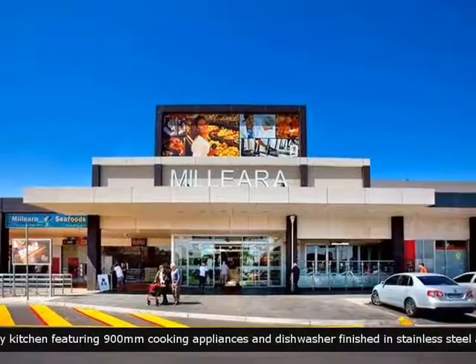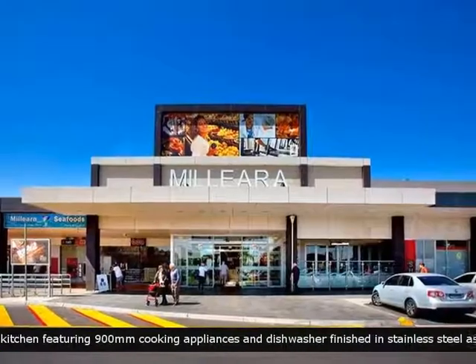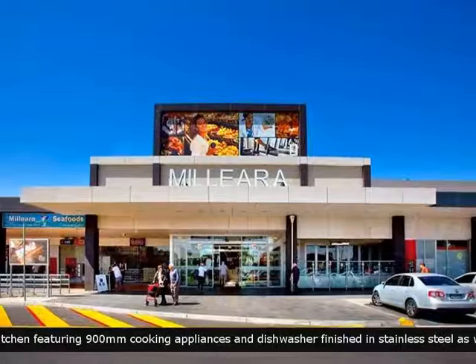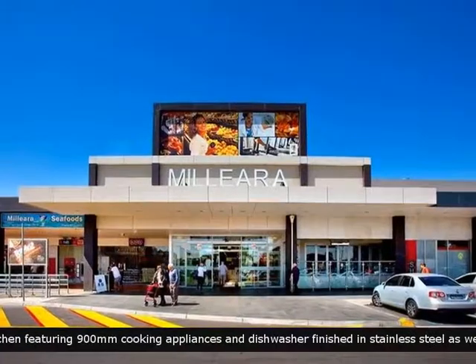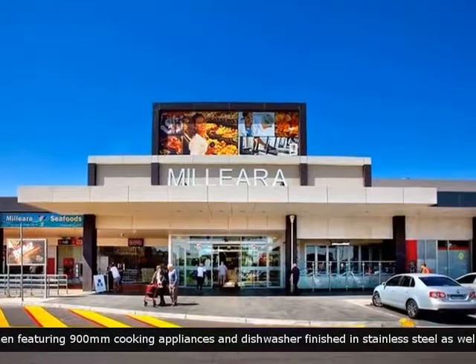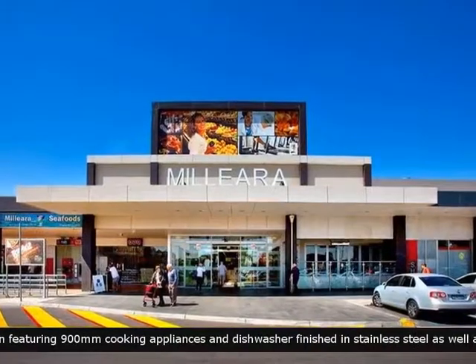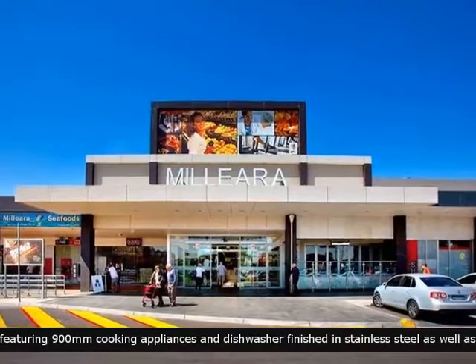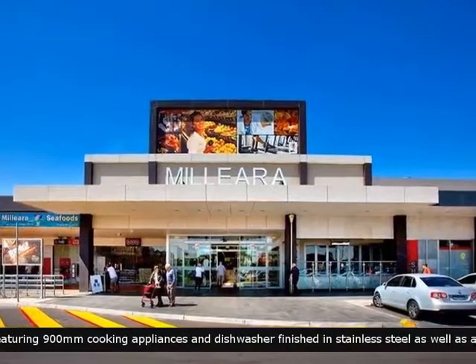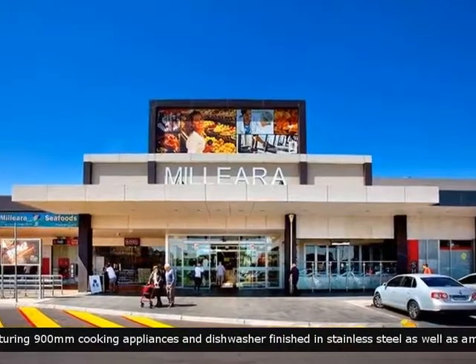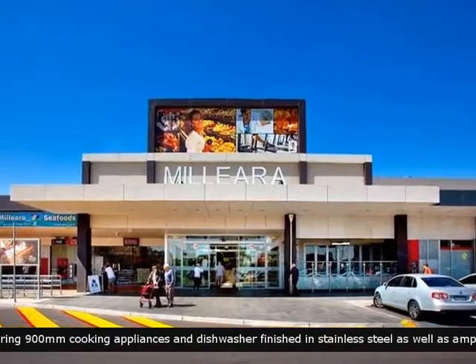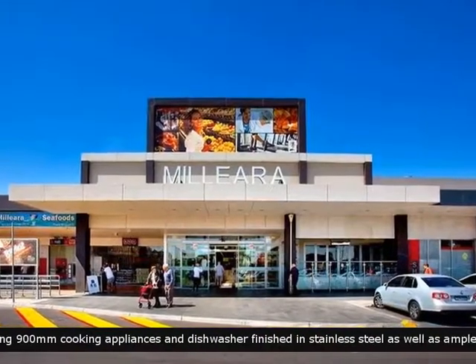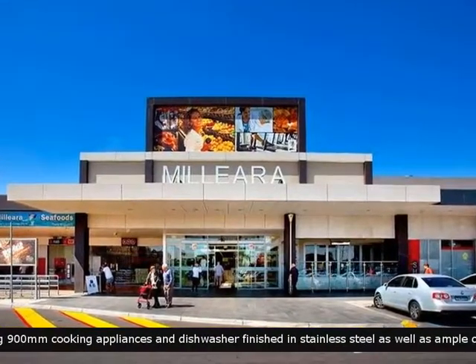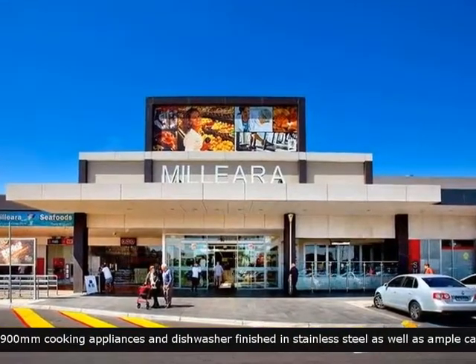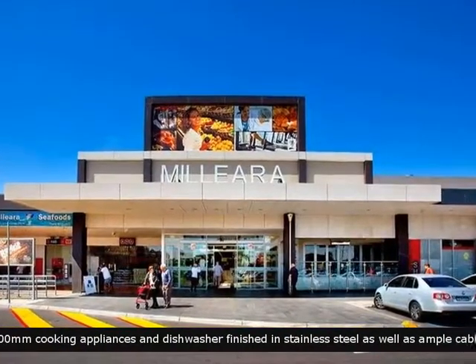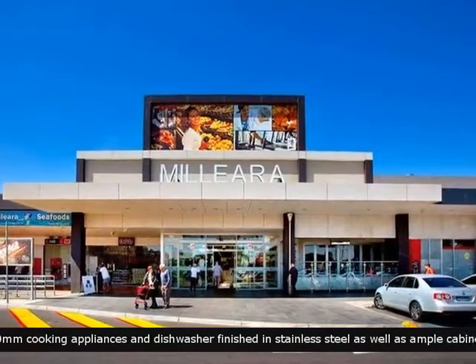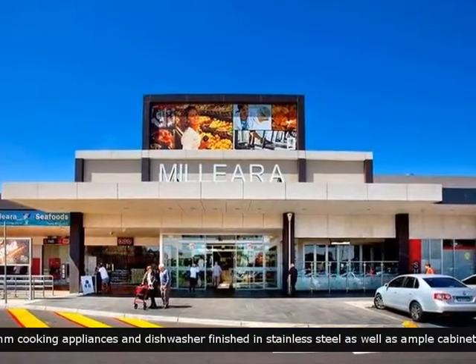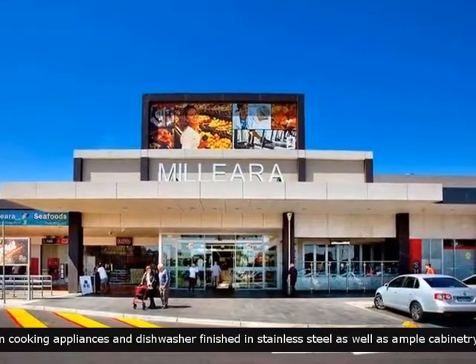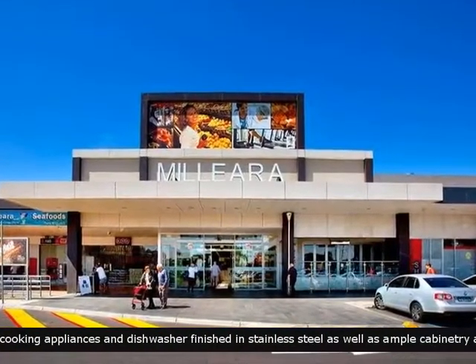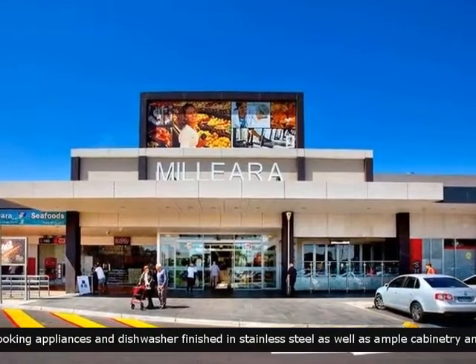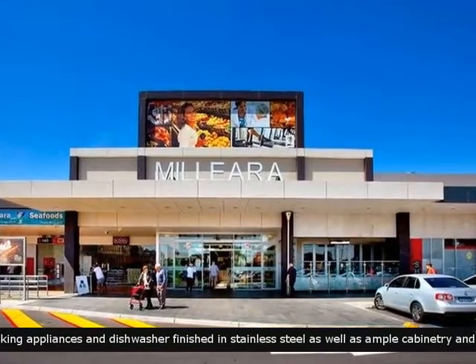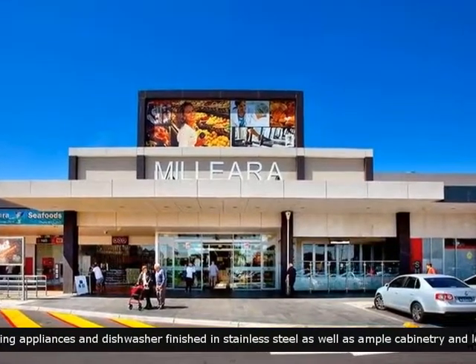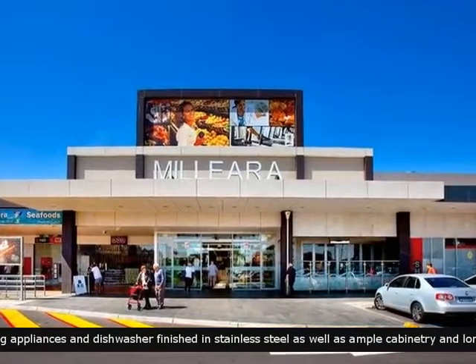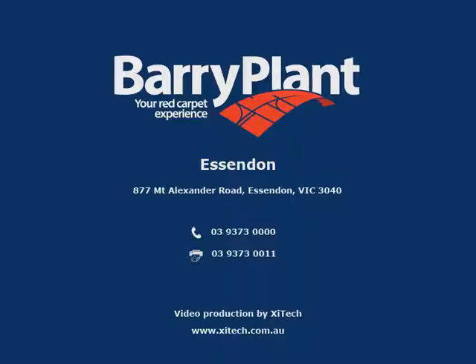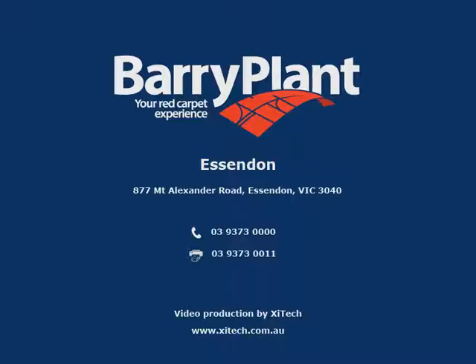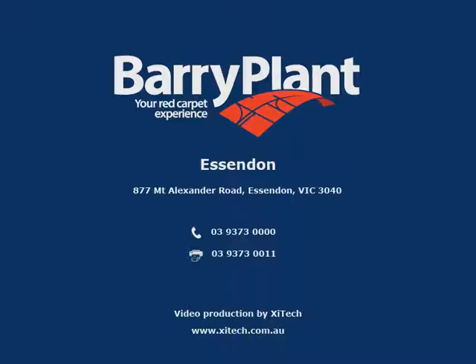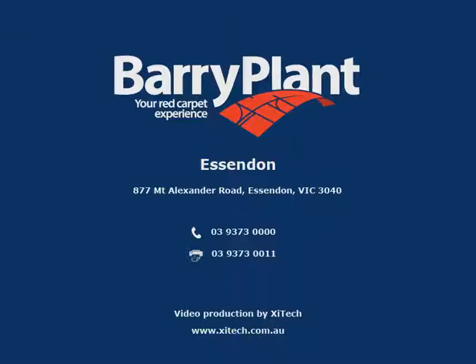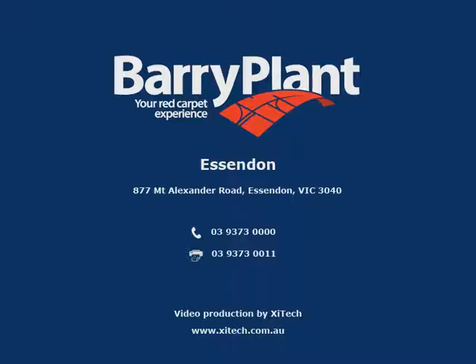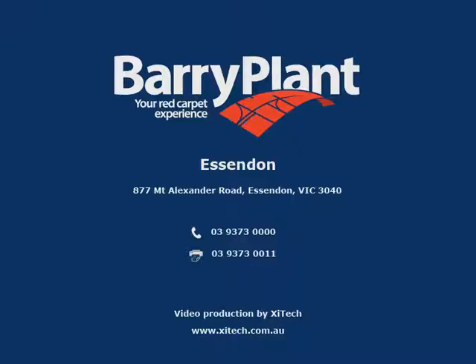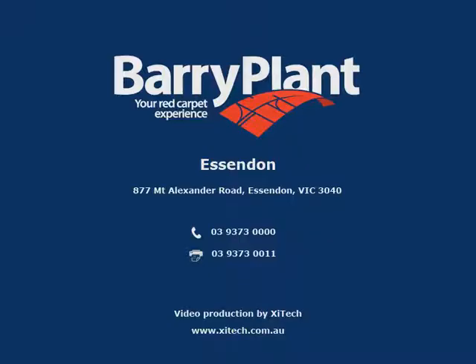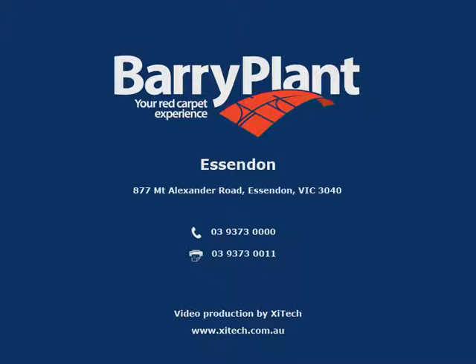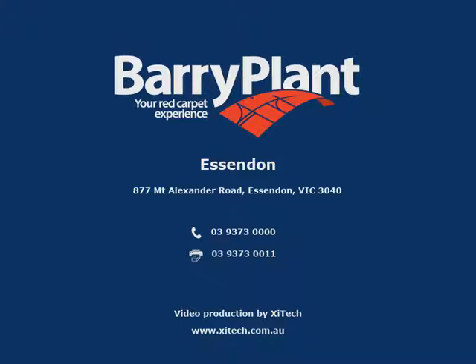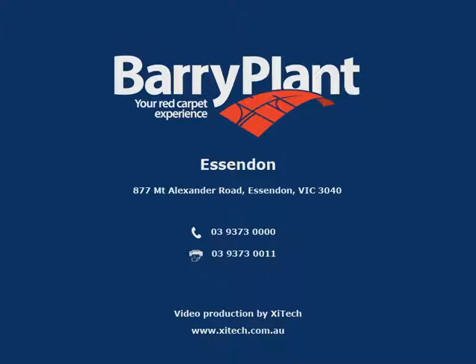This home is in a great location with close proximity to shops. Arrange a visit today.